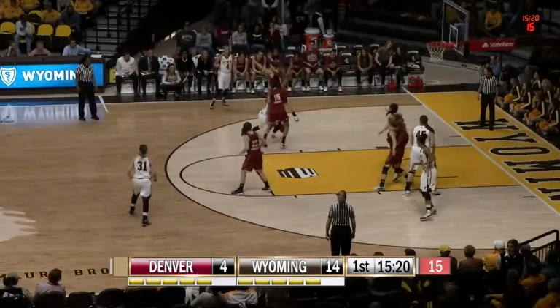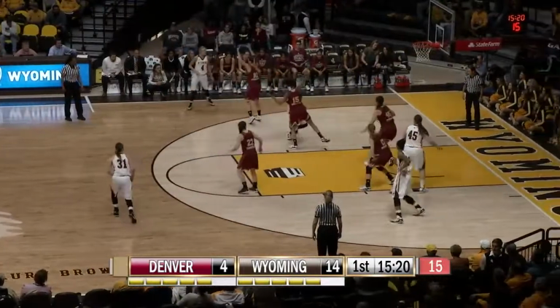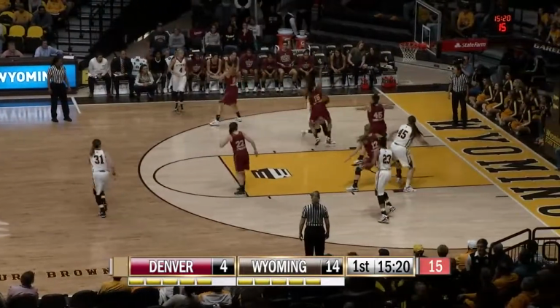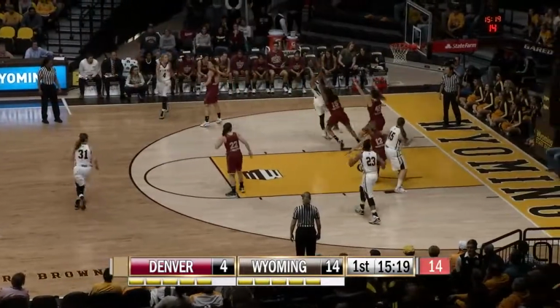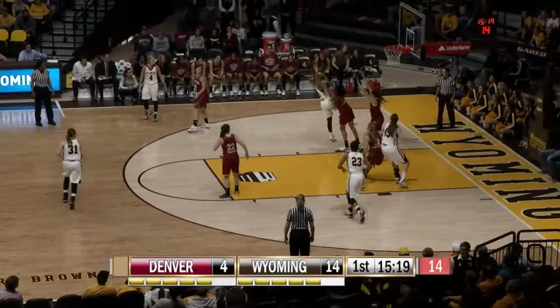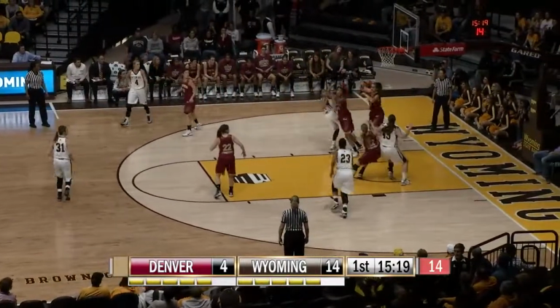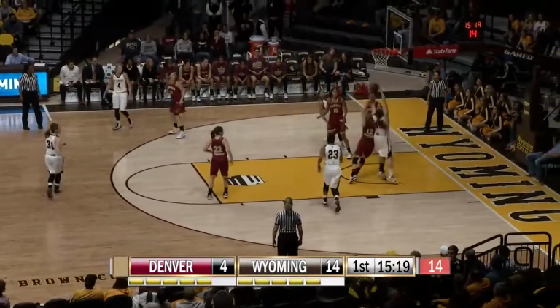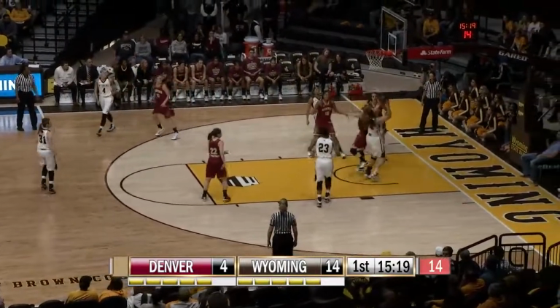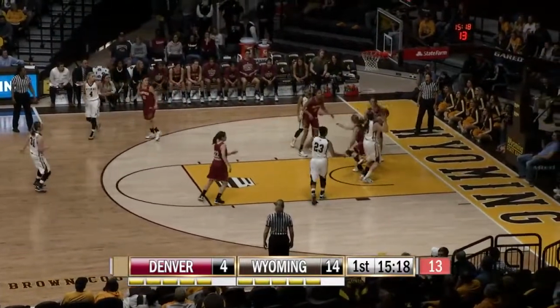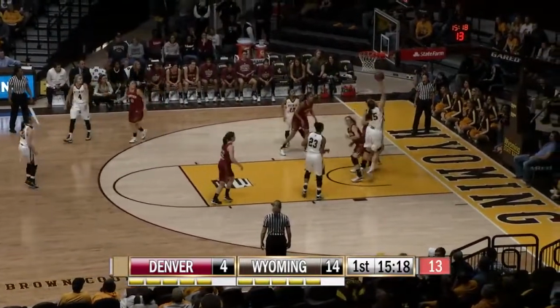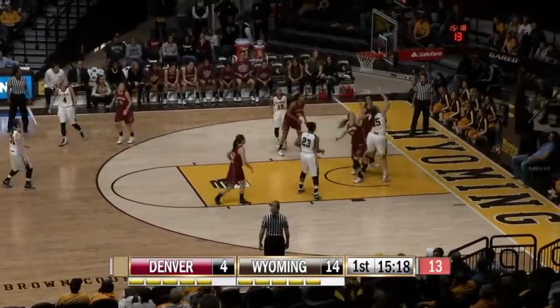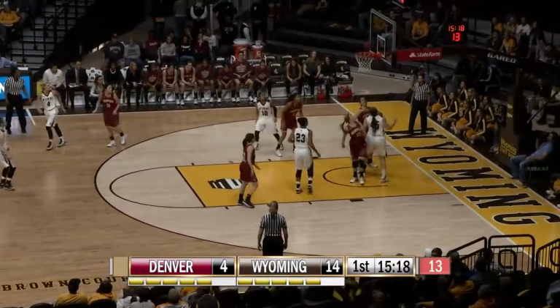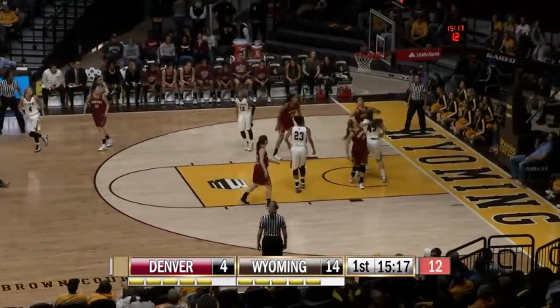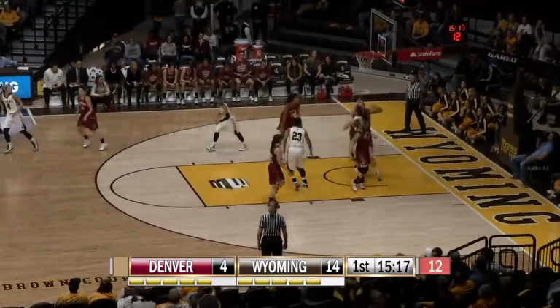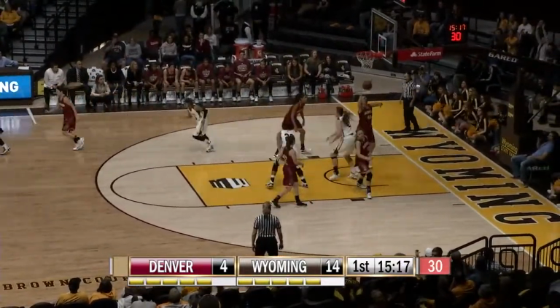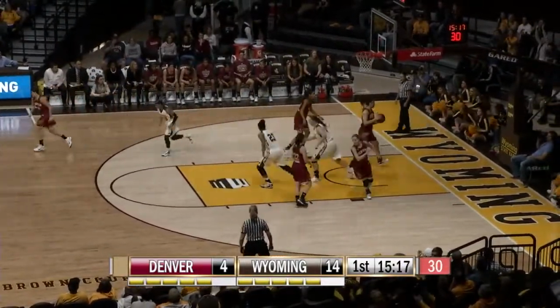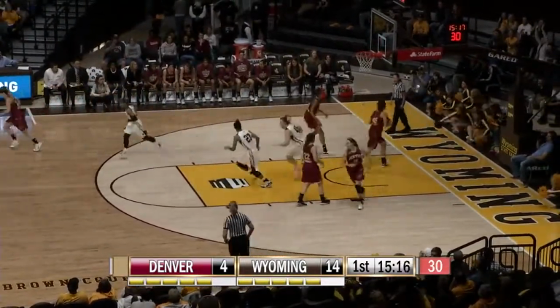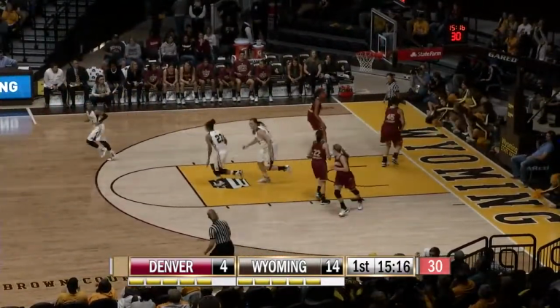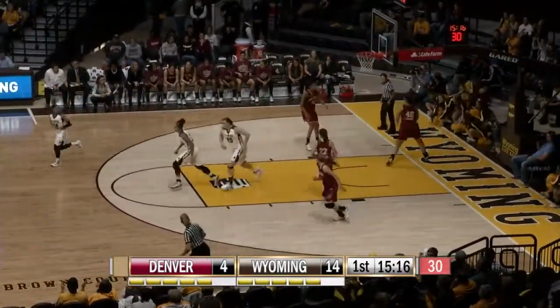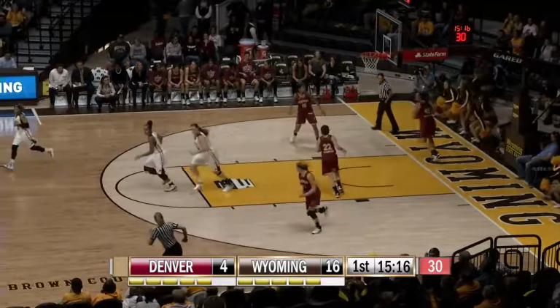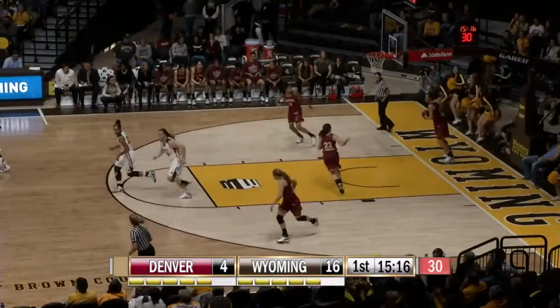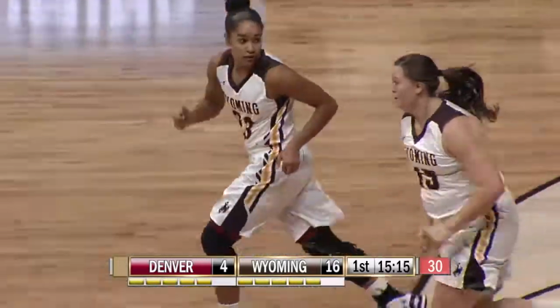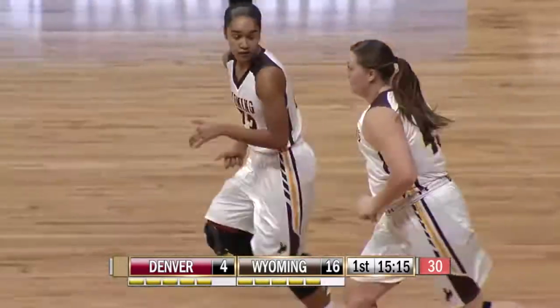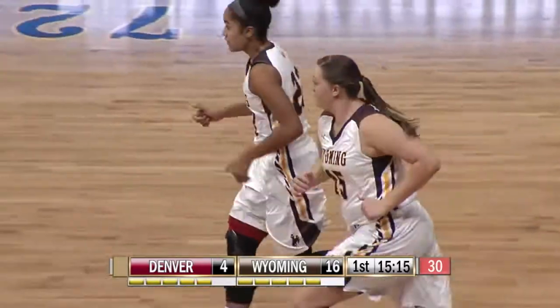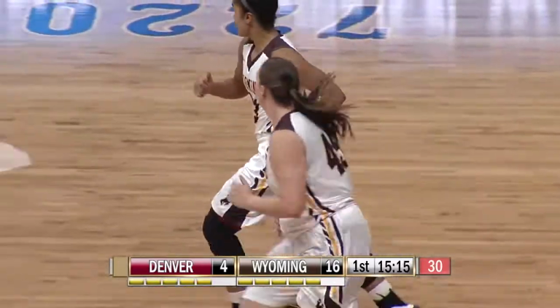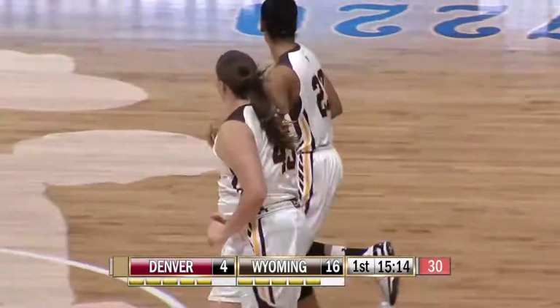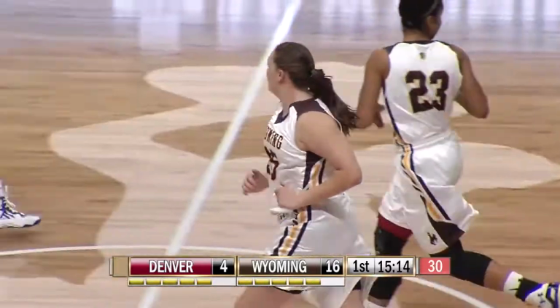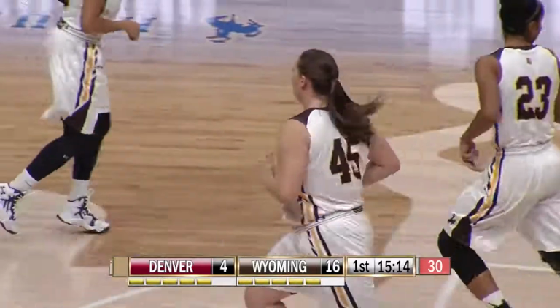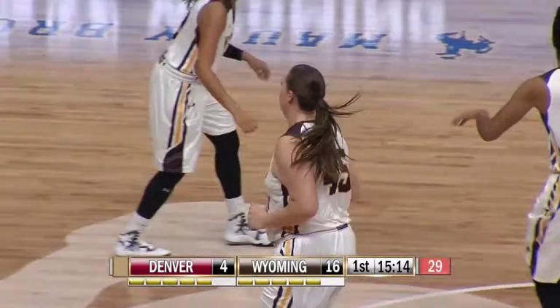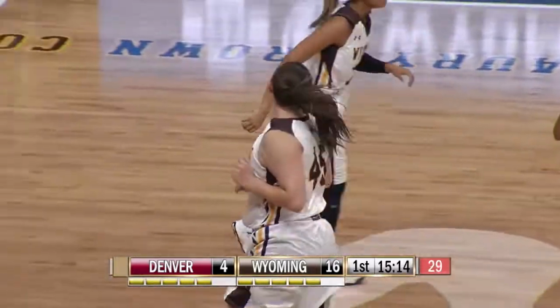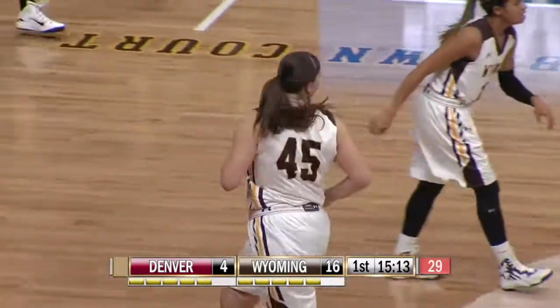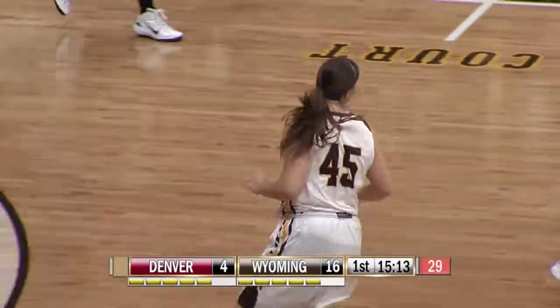Dent, crossover dribble drive on Espinosa, feeds inside to Raider, lay it up and in! Holy cow, how did Markel get that pass?